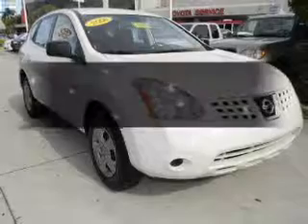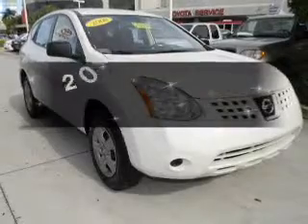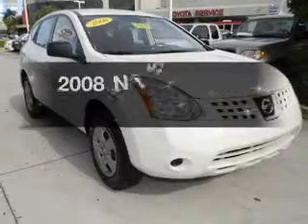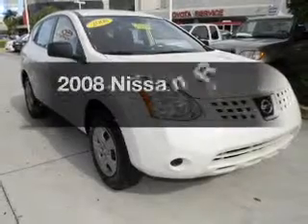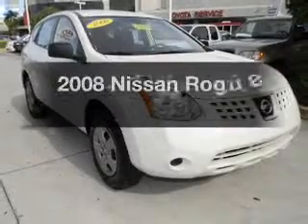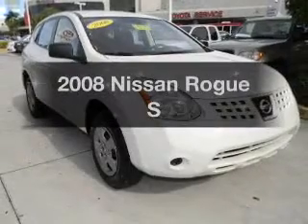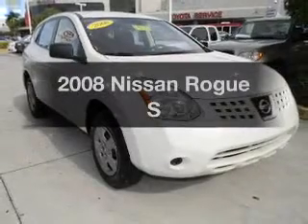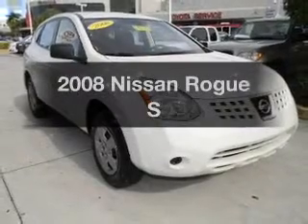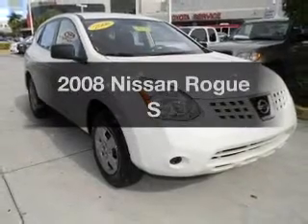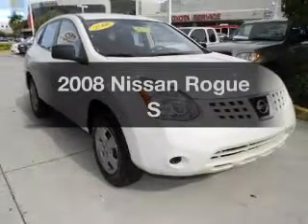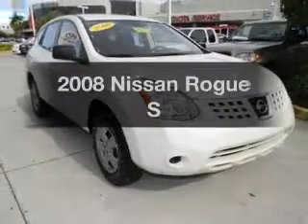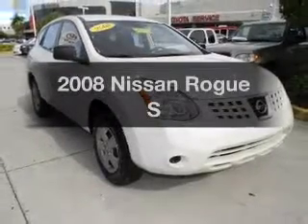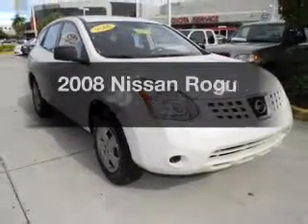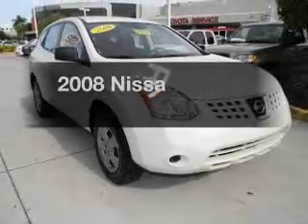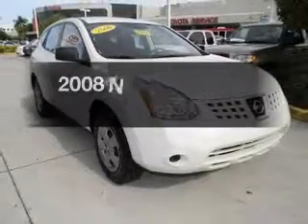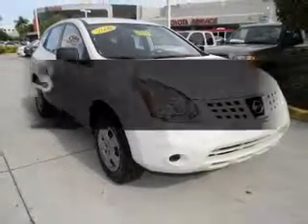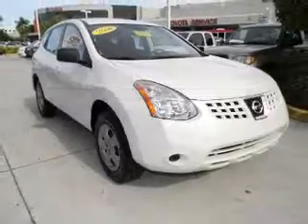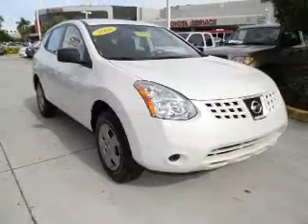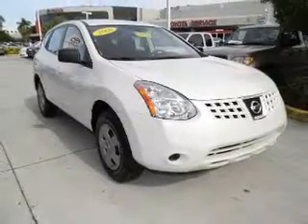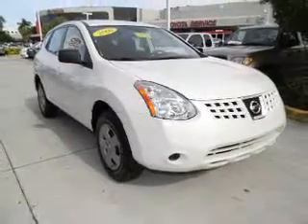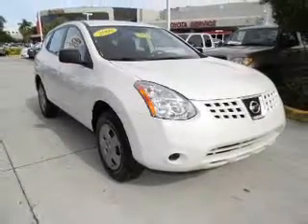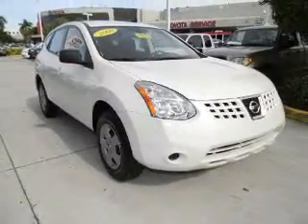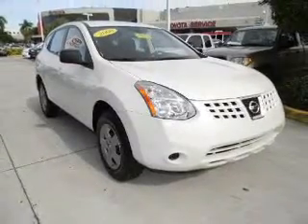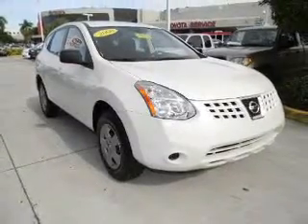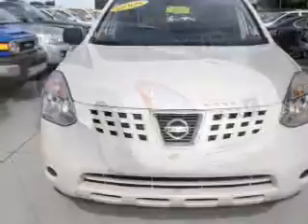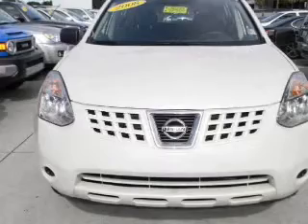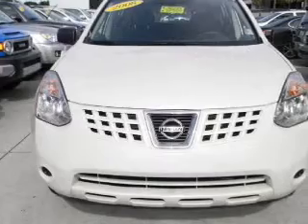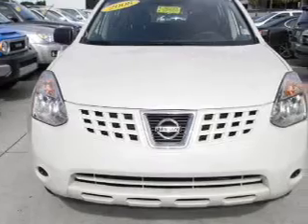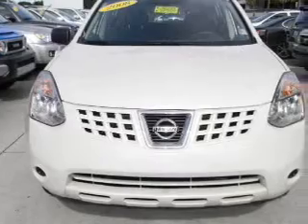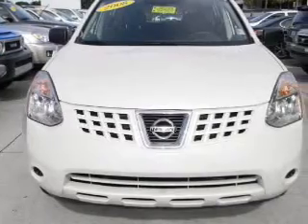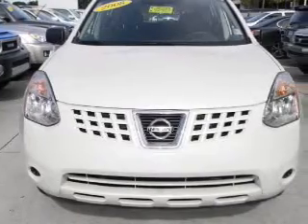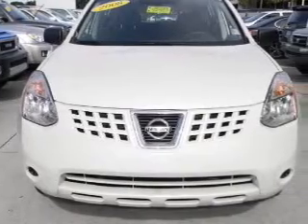Presenting the 2008 Nissan Rogue — everything you need under one roof with this great vehicle.